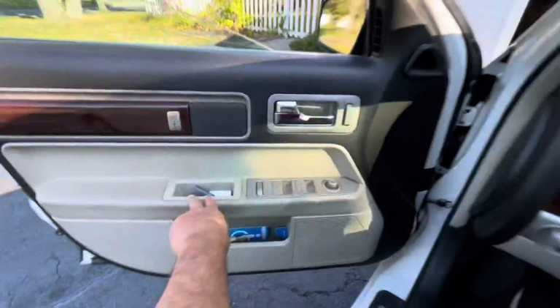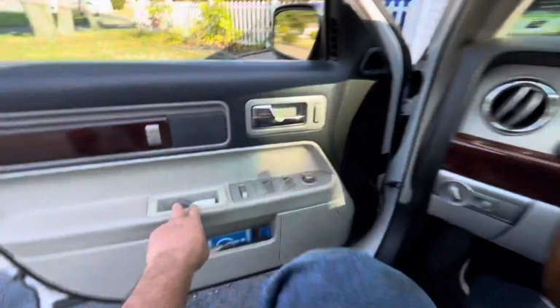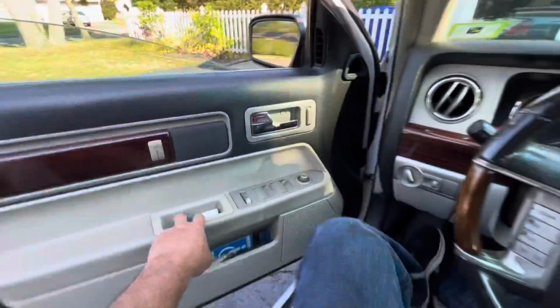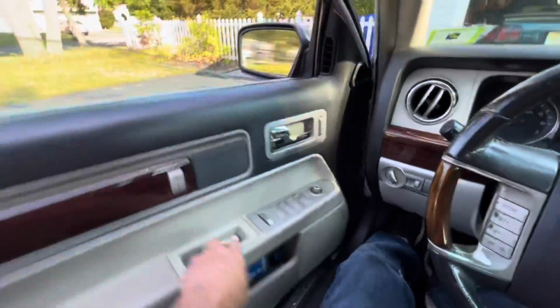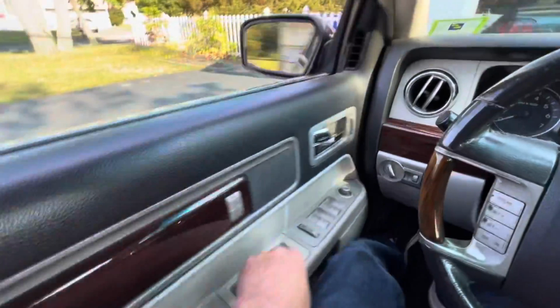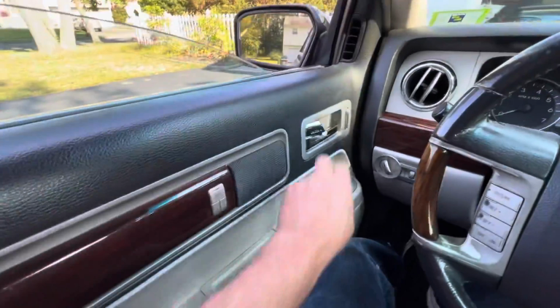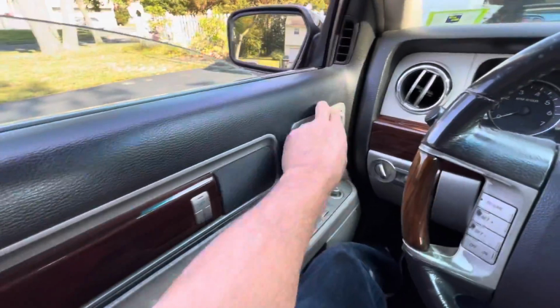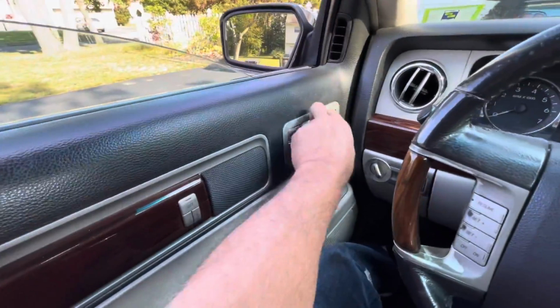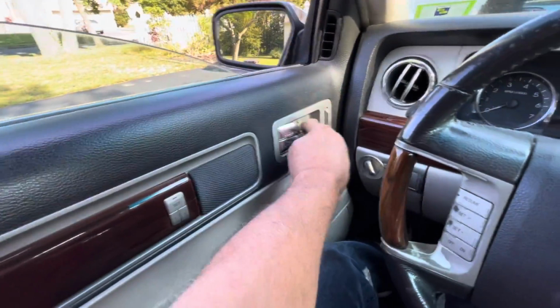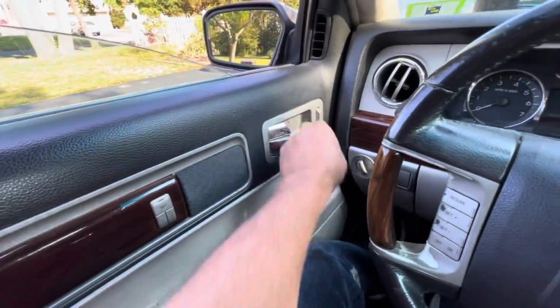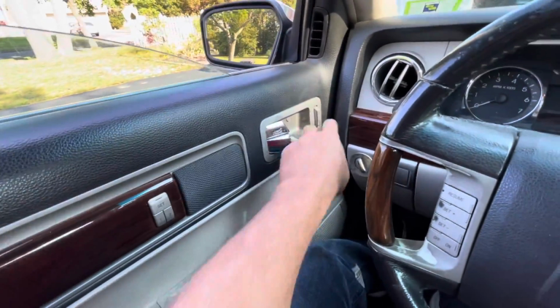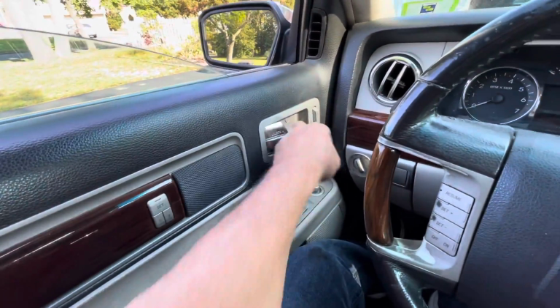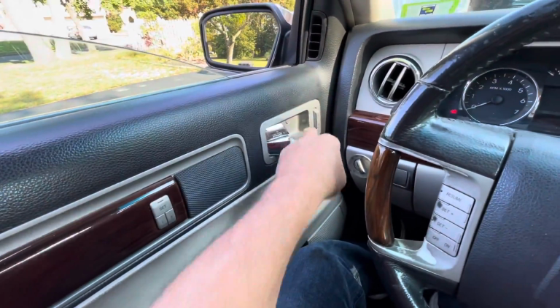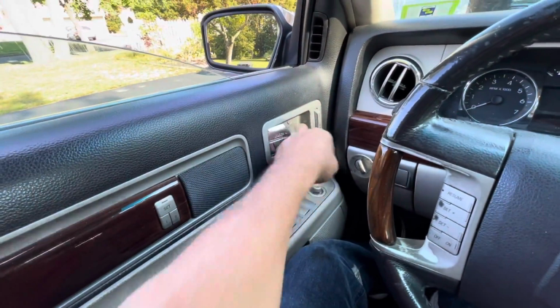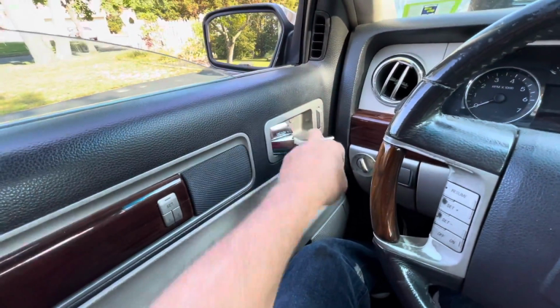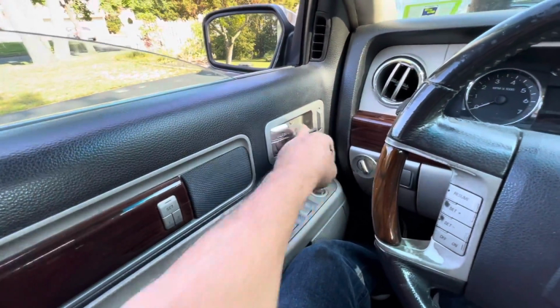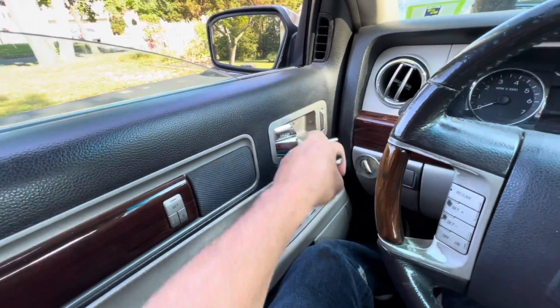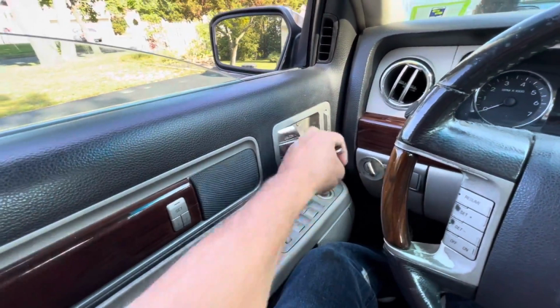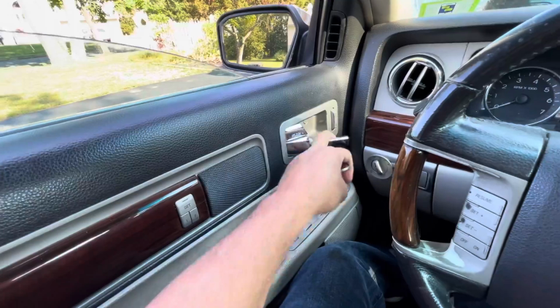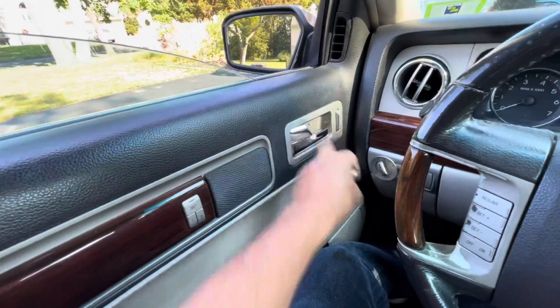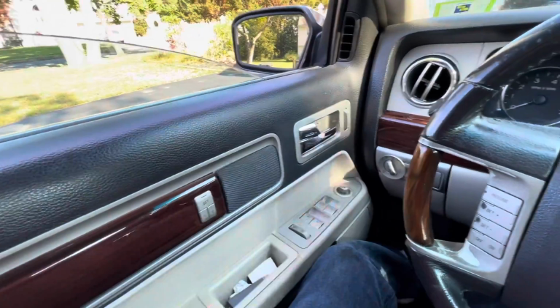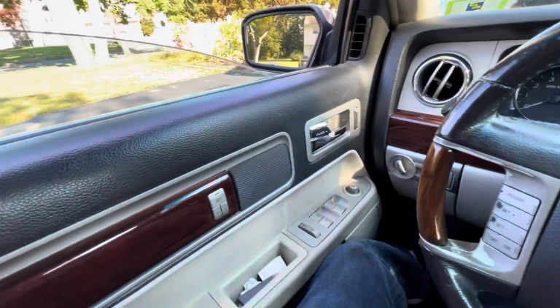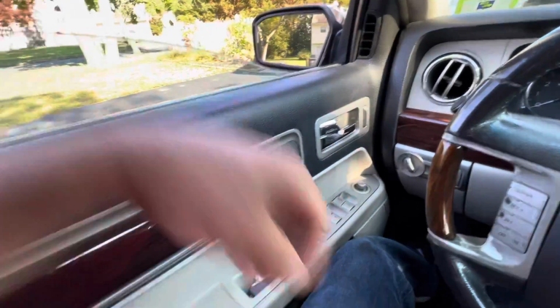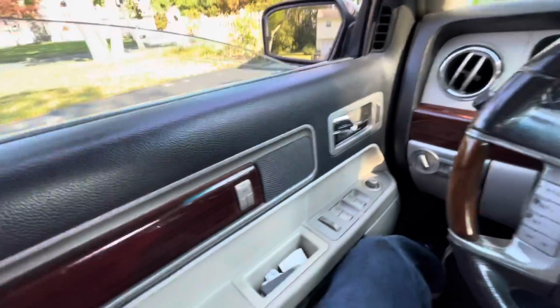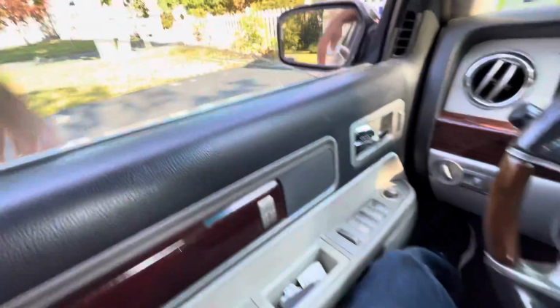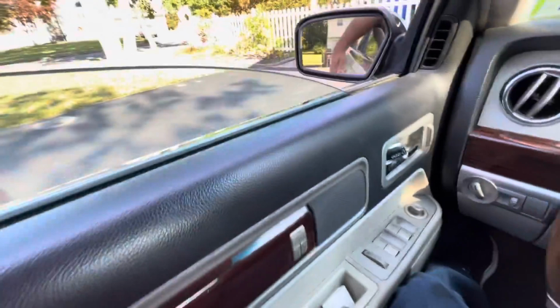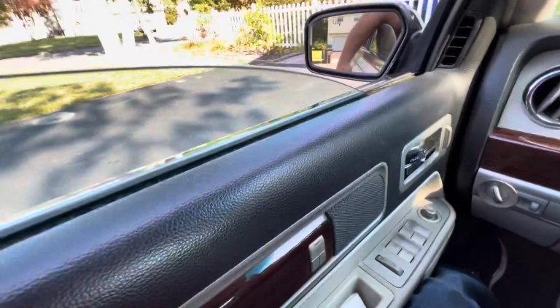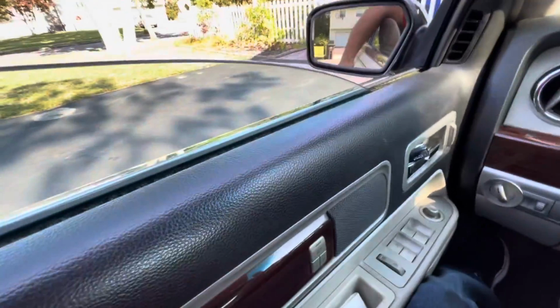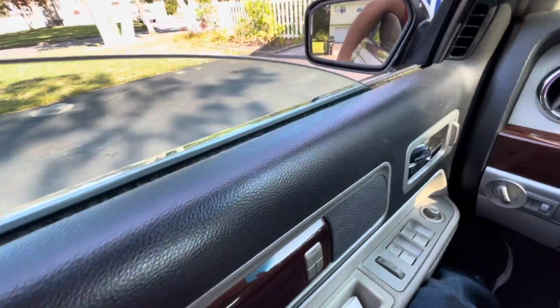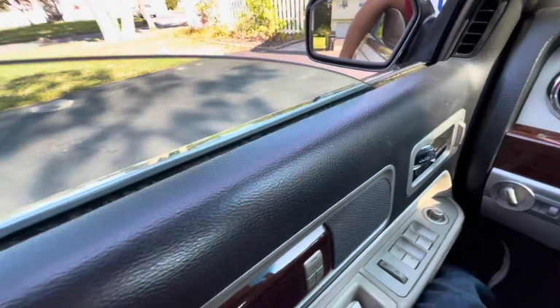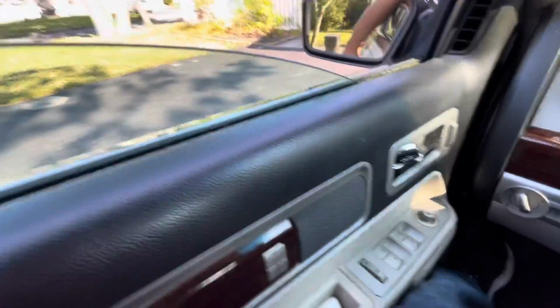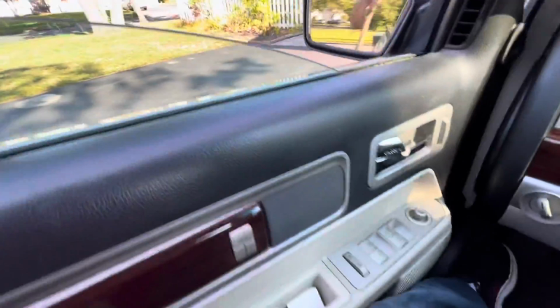Check this out. It doesn't open from the inside, but it does open from the outside.